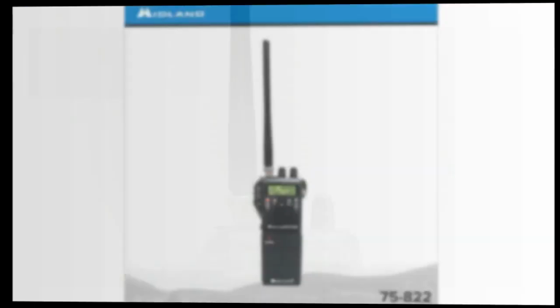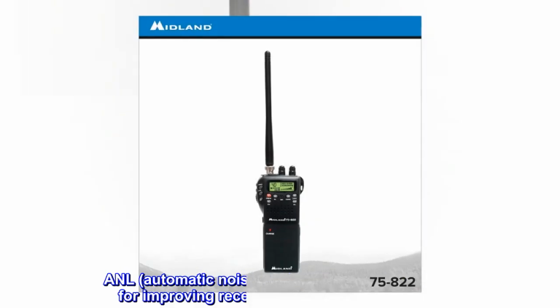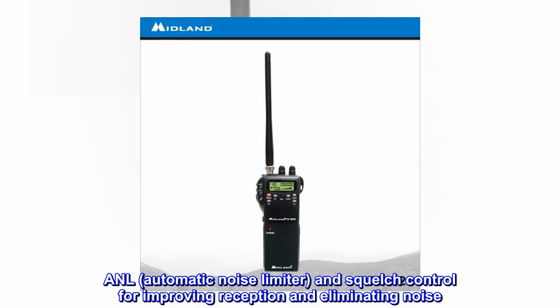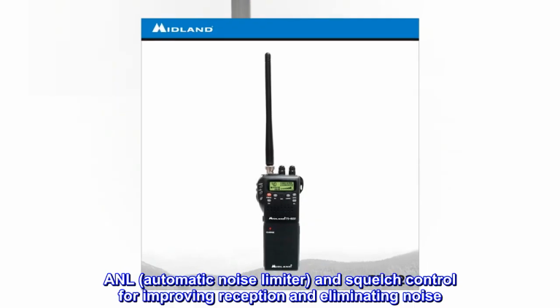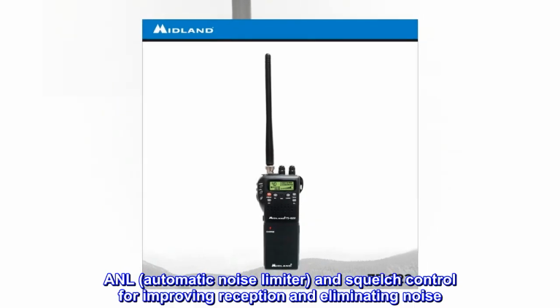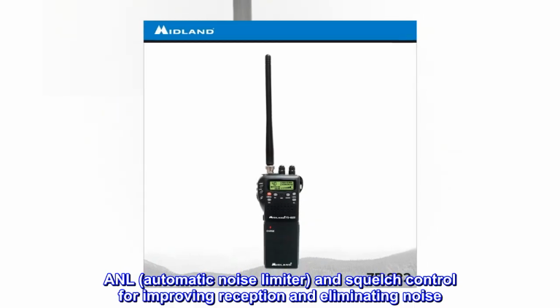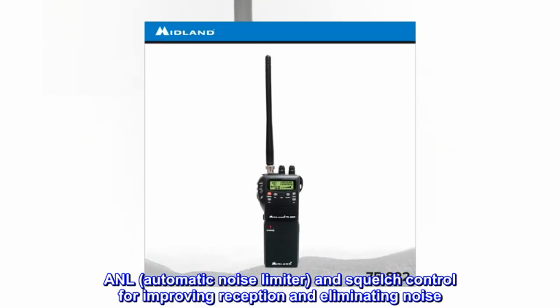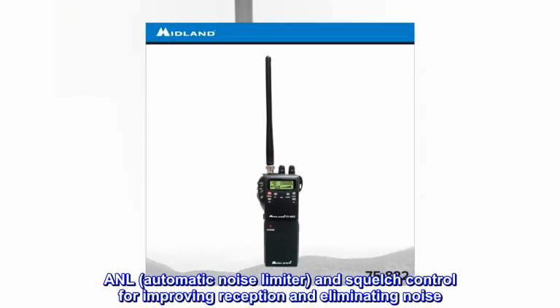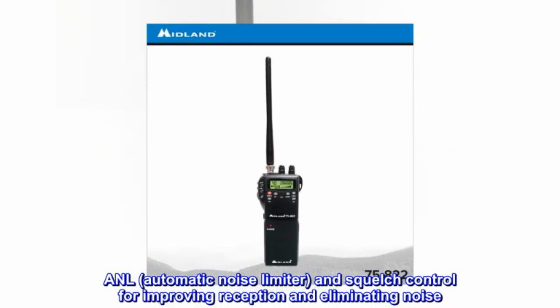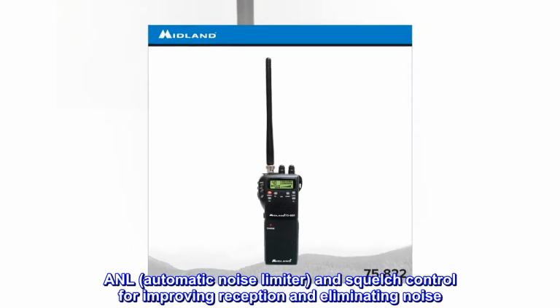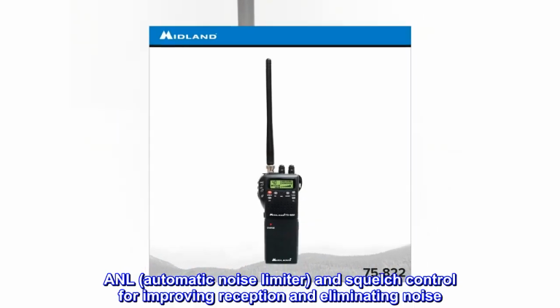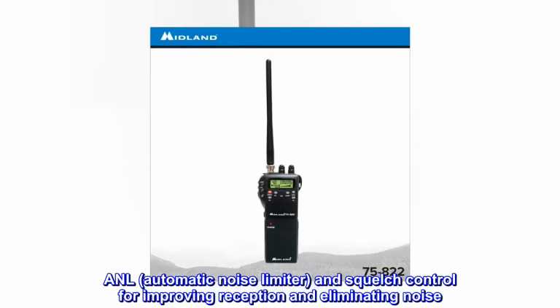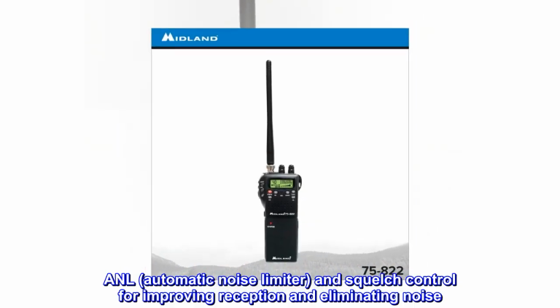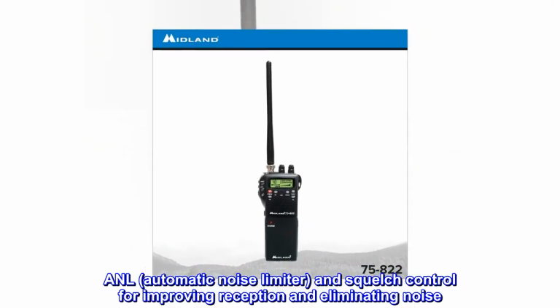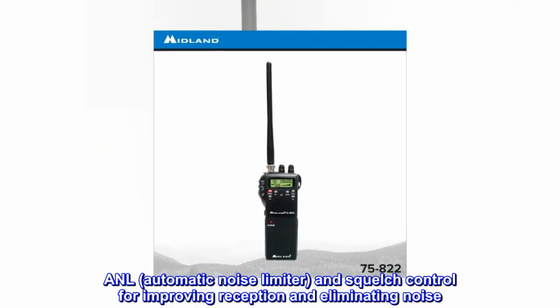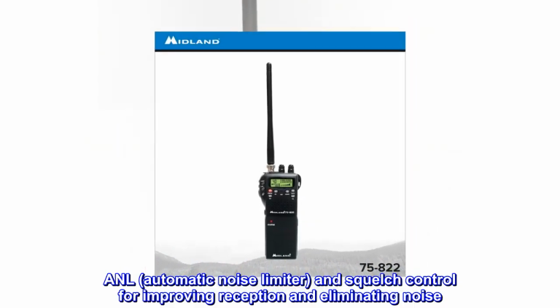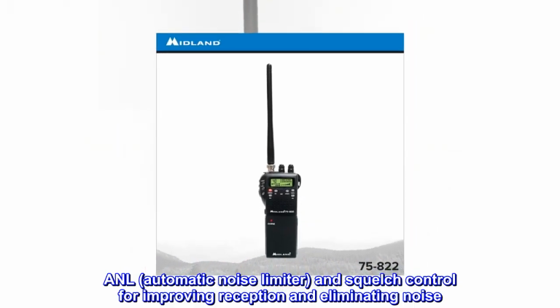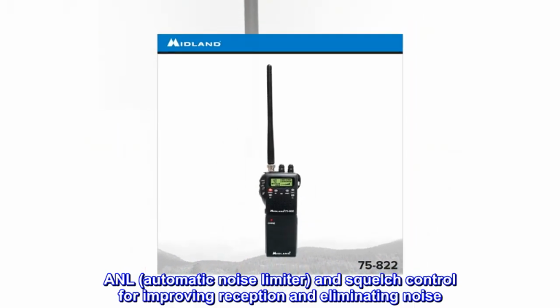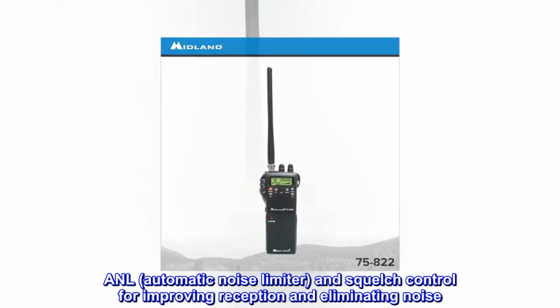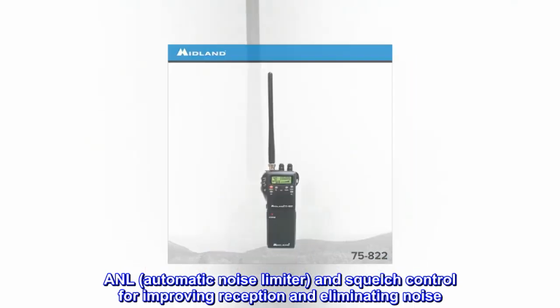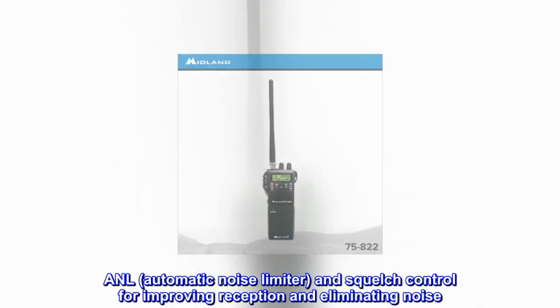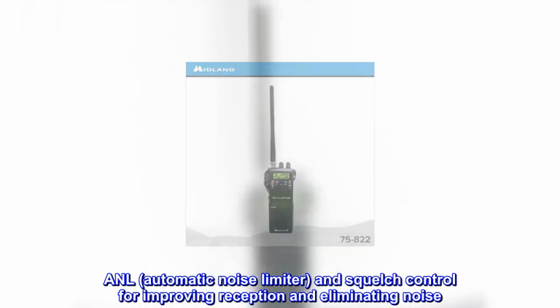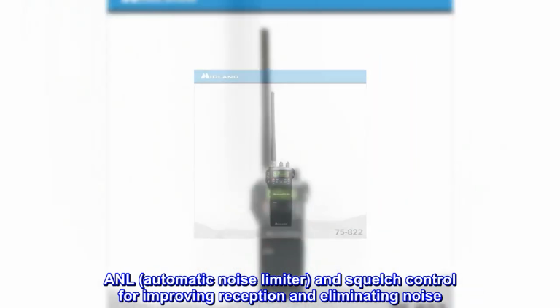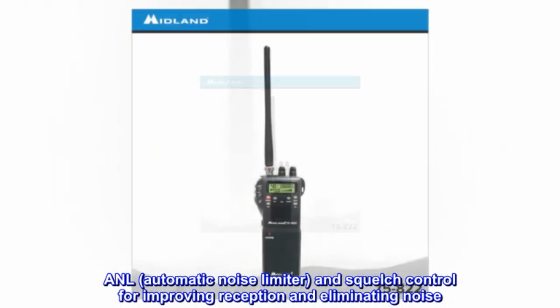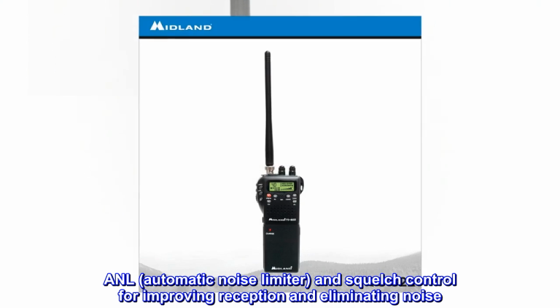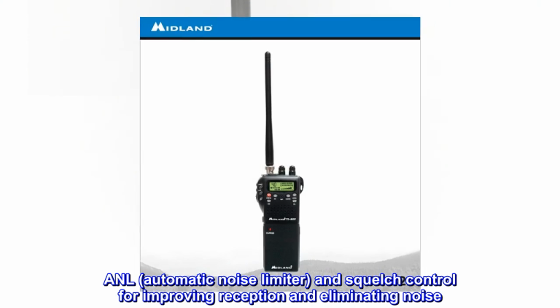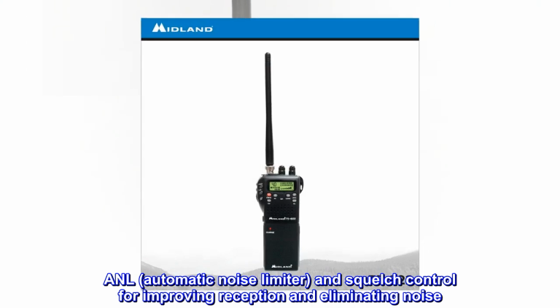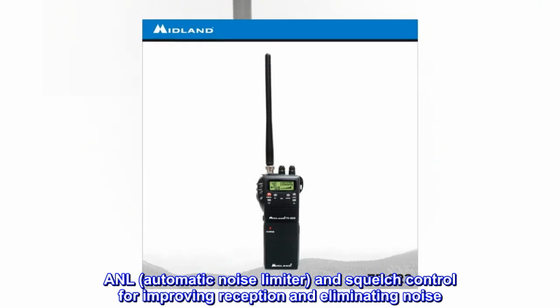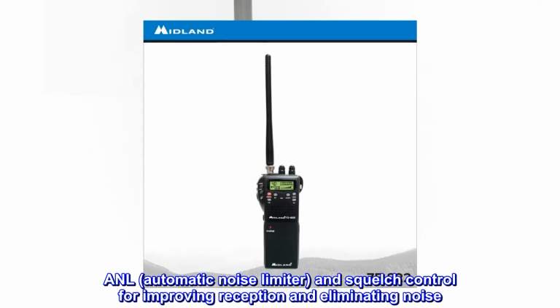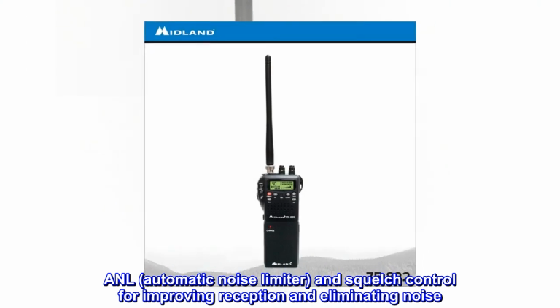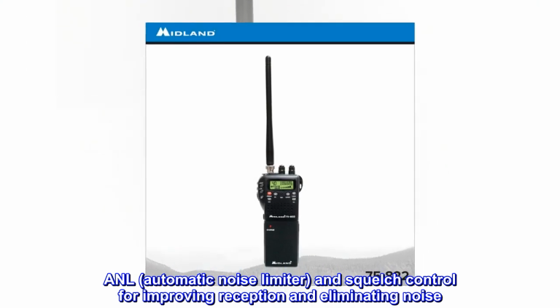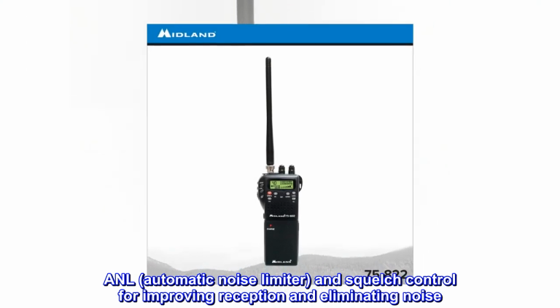ANL — automatic noise limiter — and squelch control for improving reception and eliminating noise.